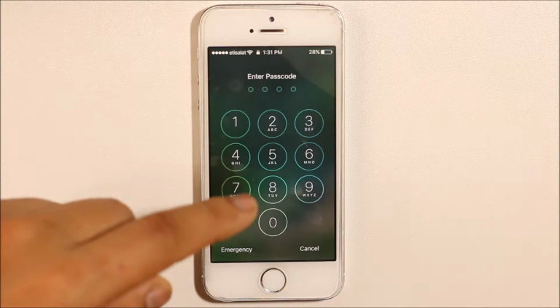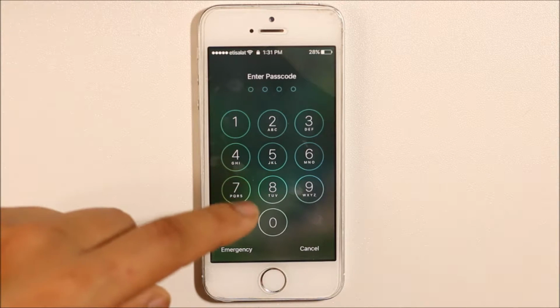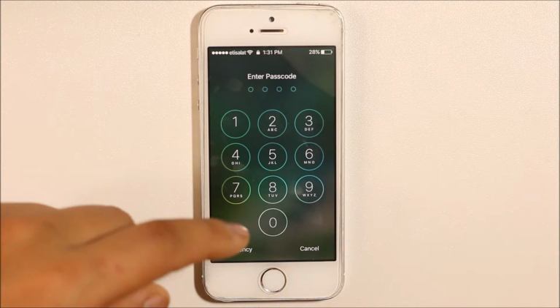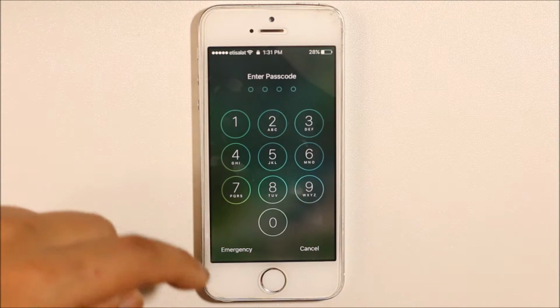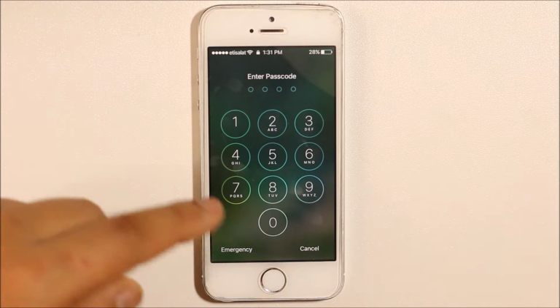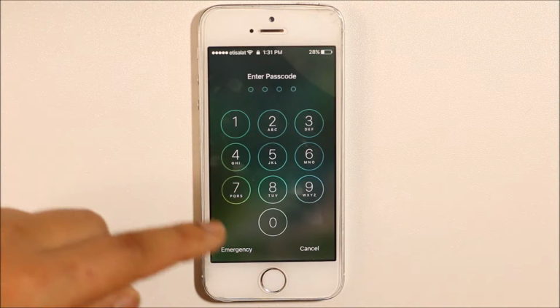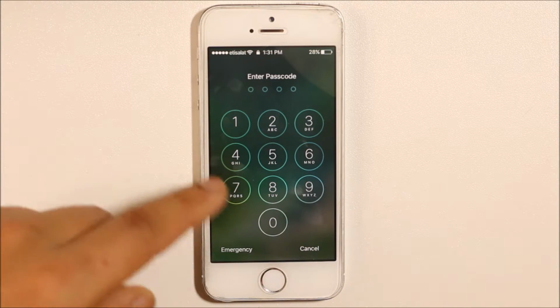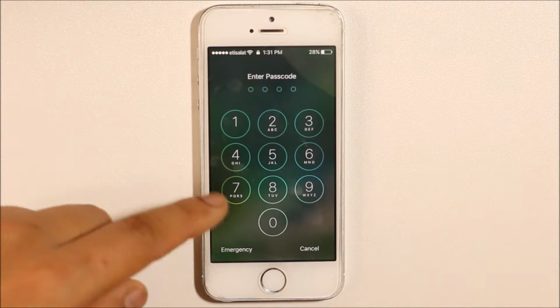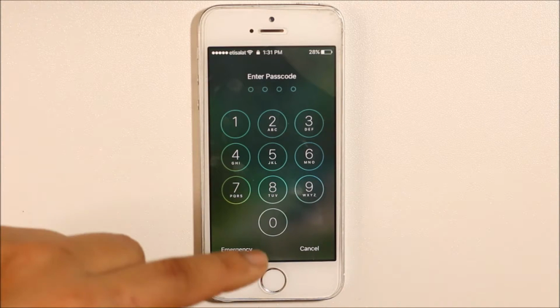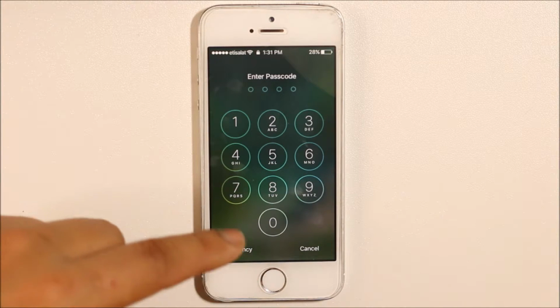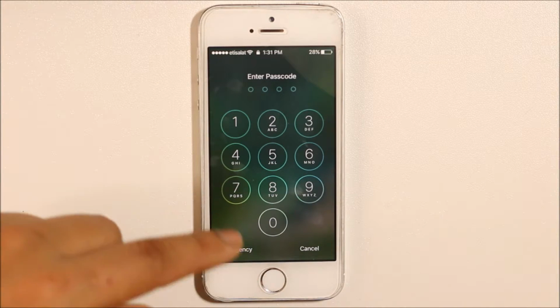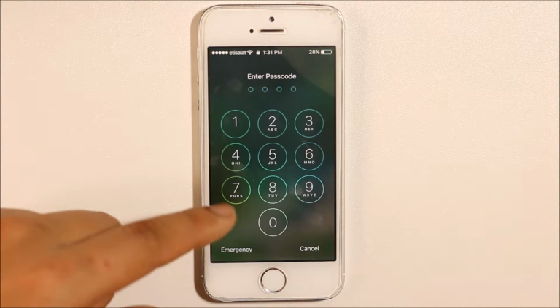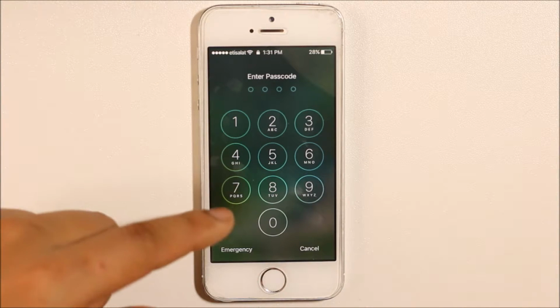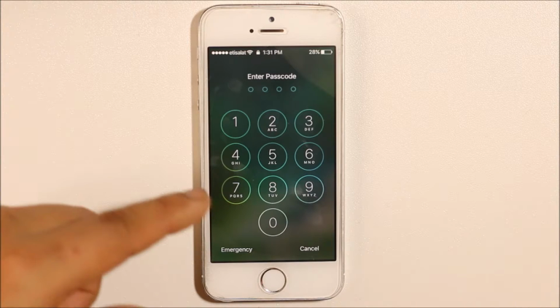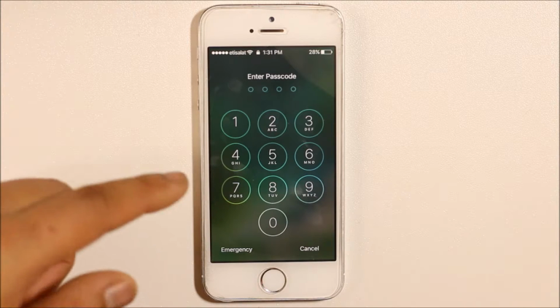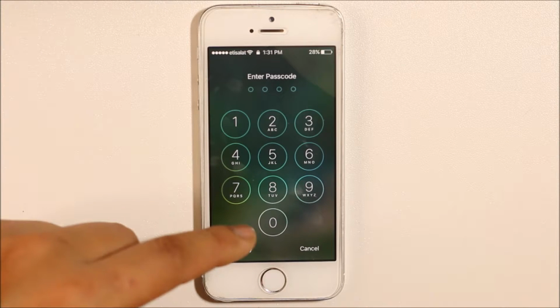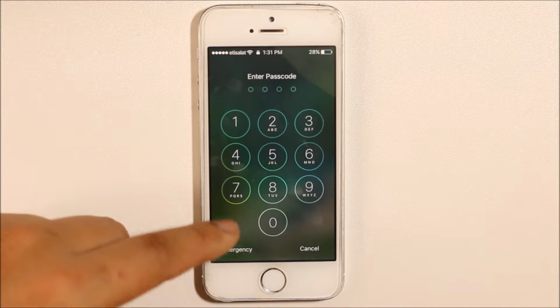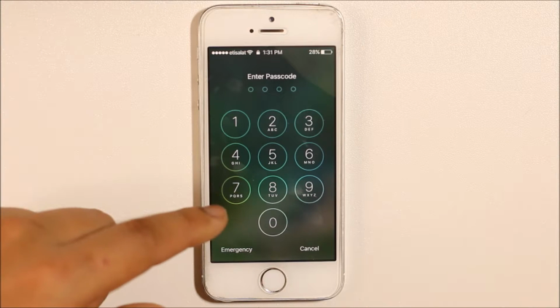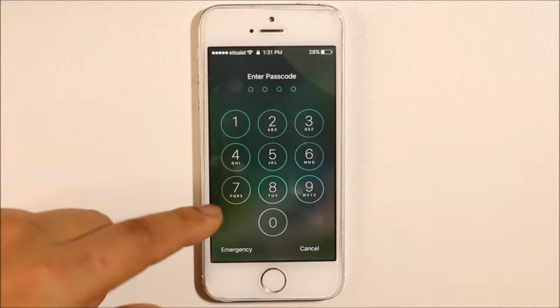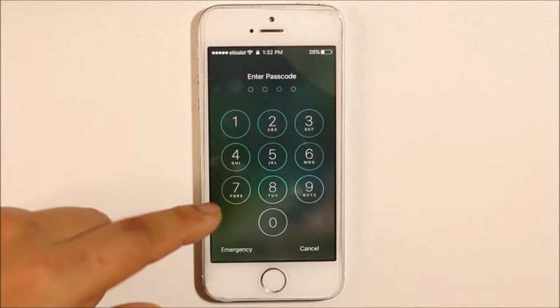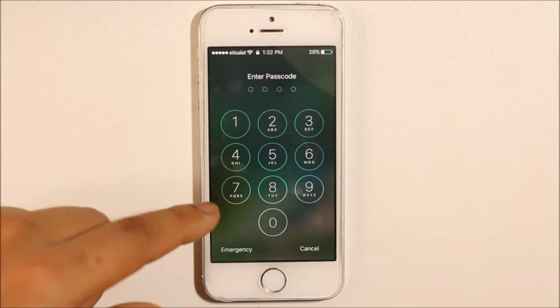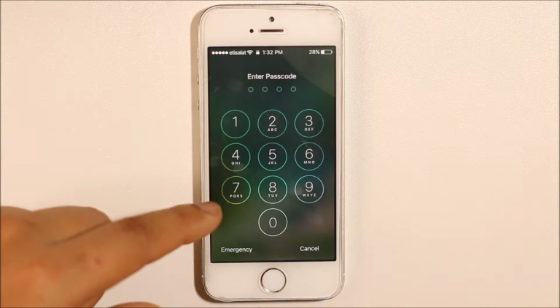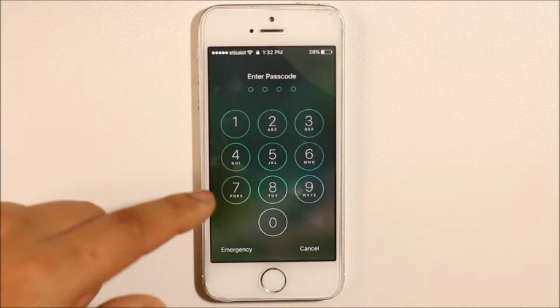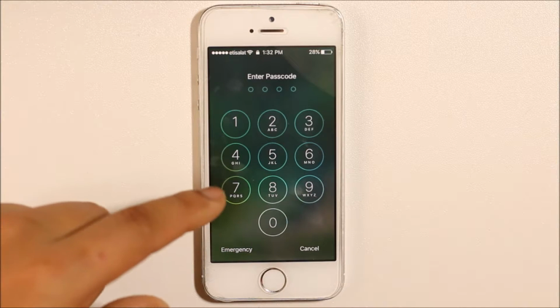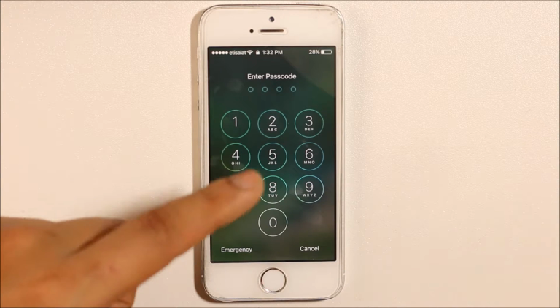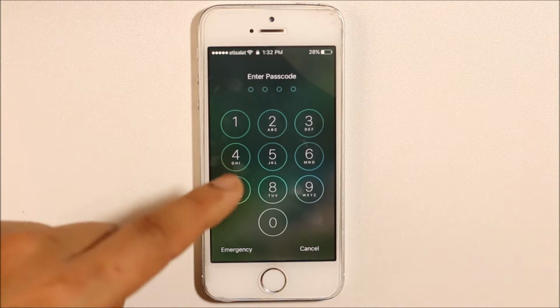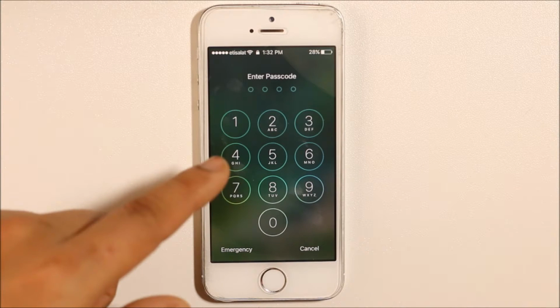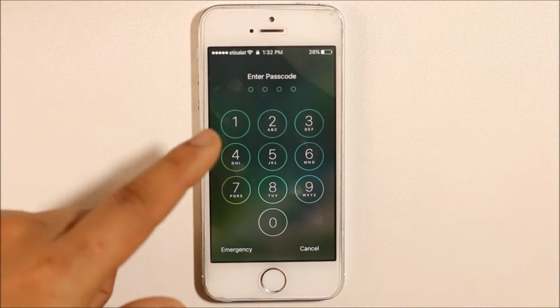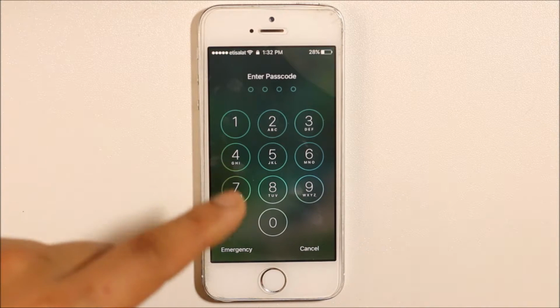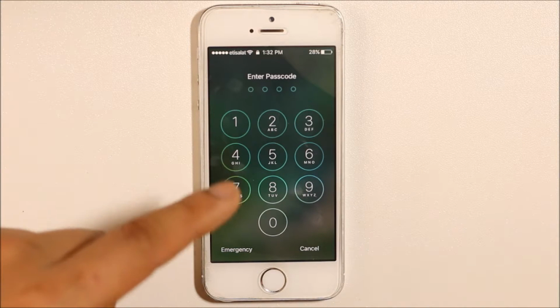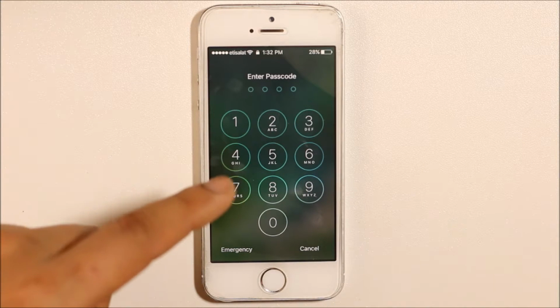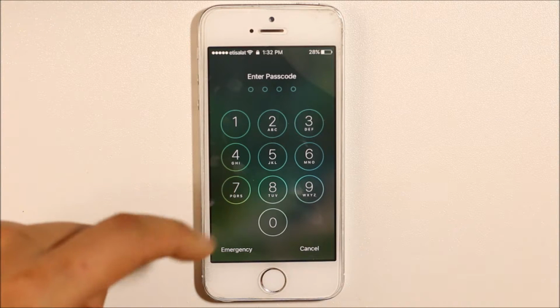Right now, if you can see, my iPhone is locked. Now I will send a WhatsApp message to this iPhone from my other phone.